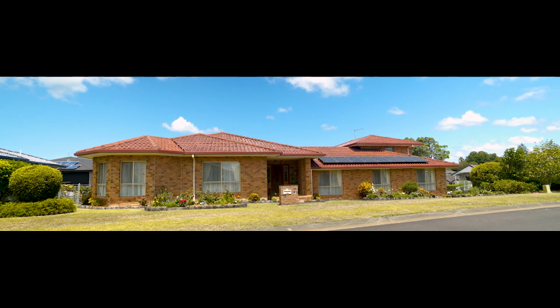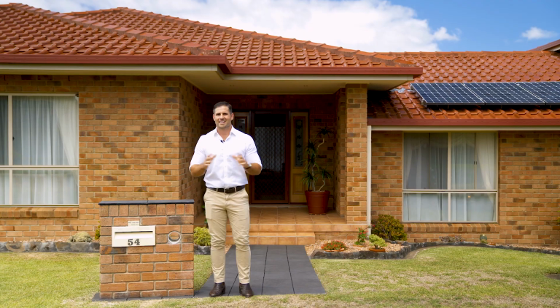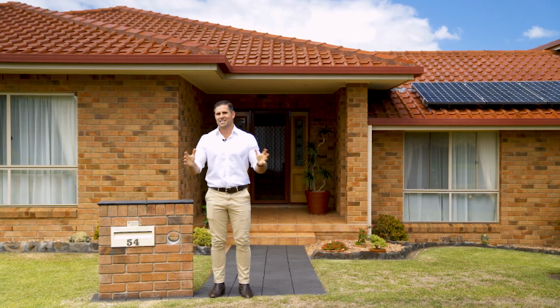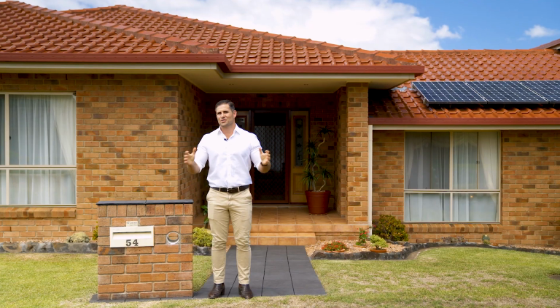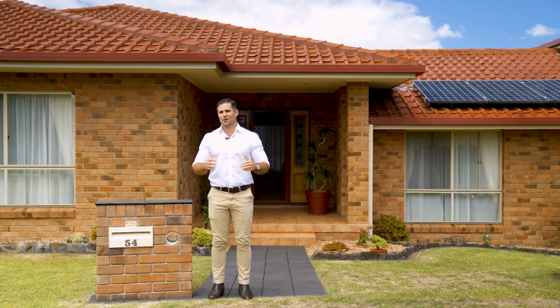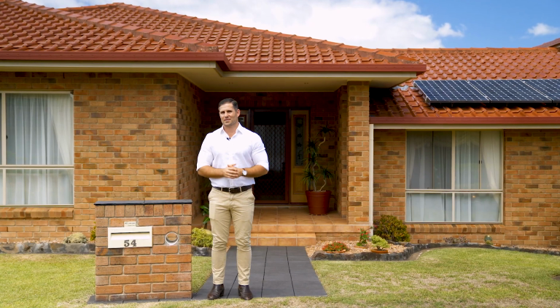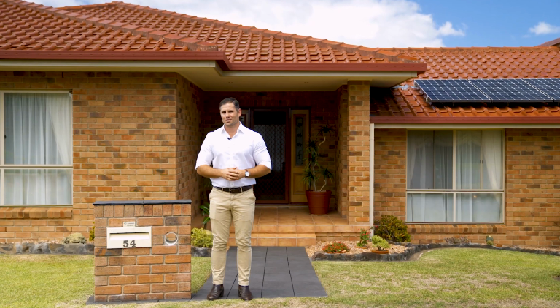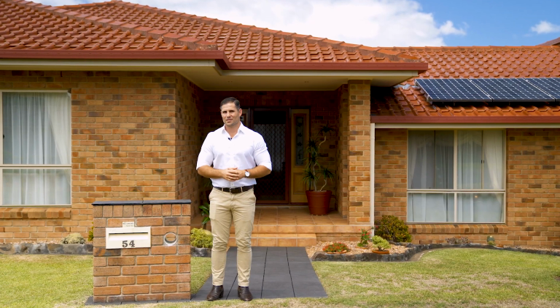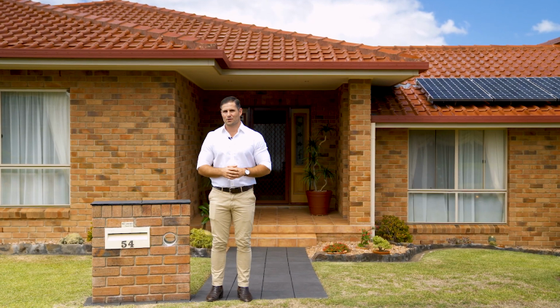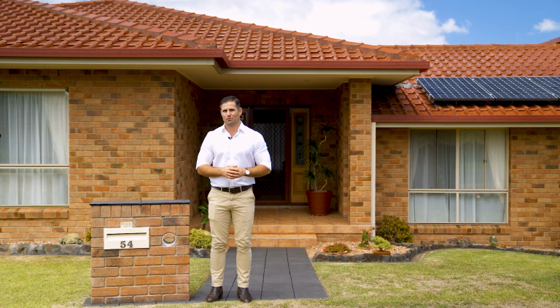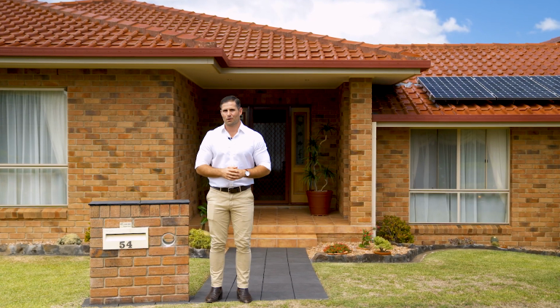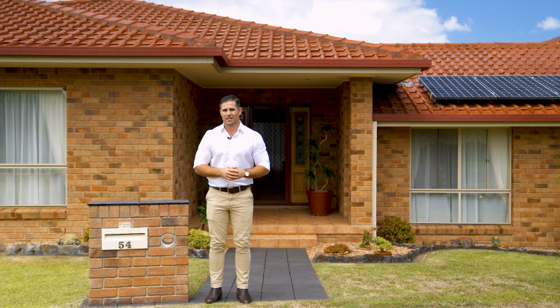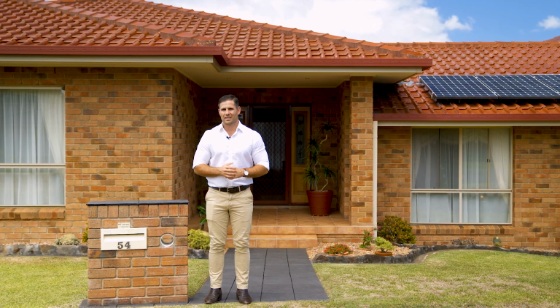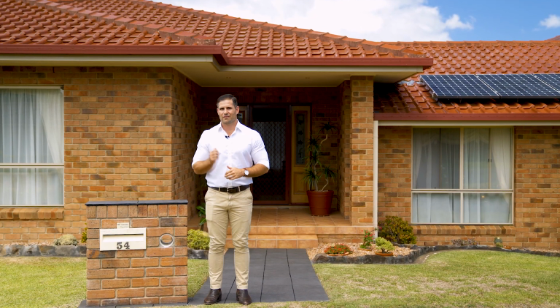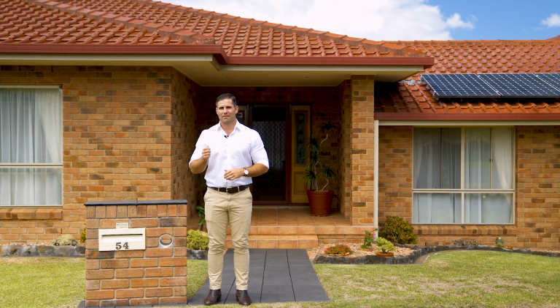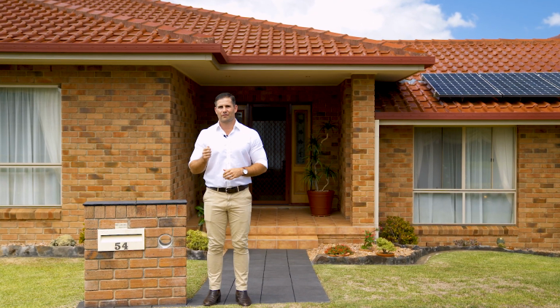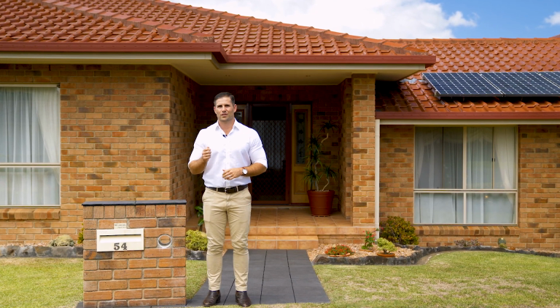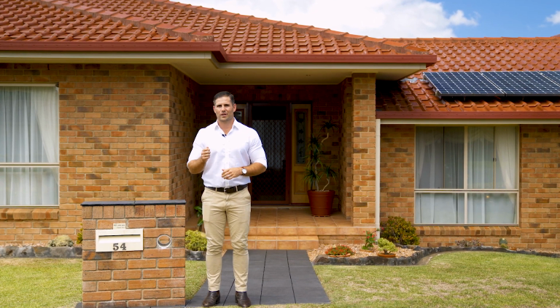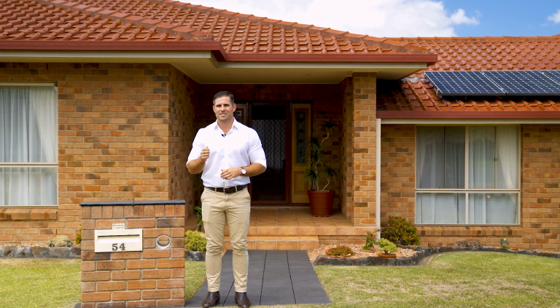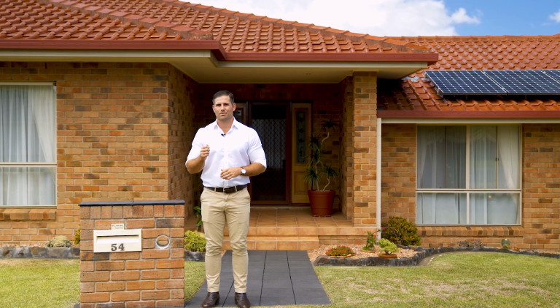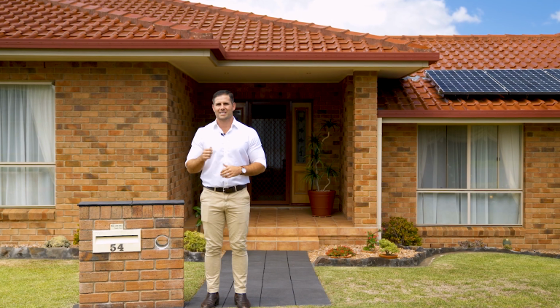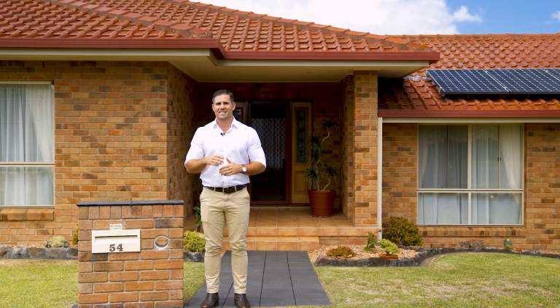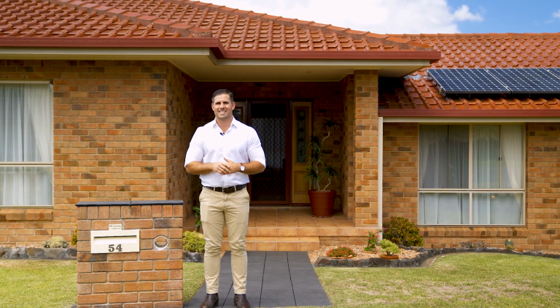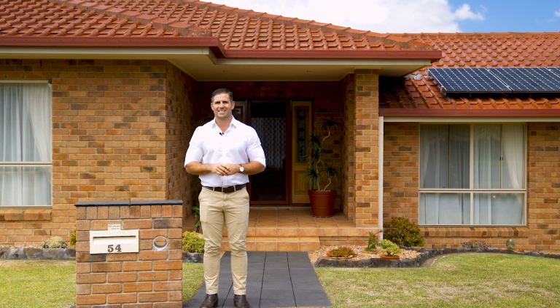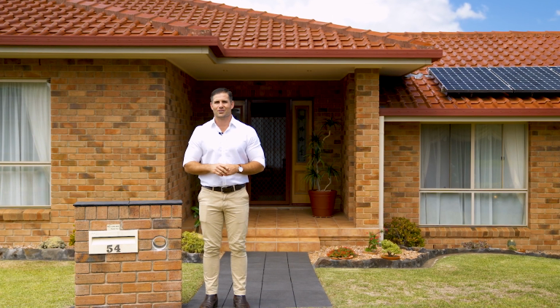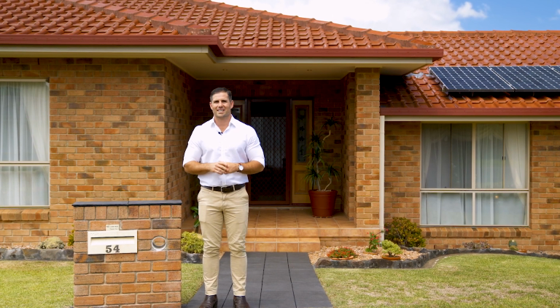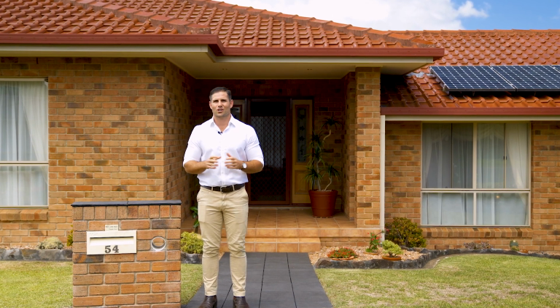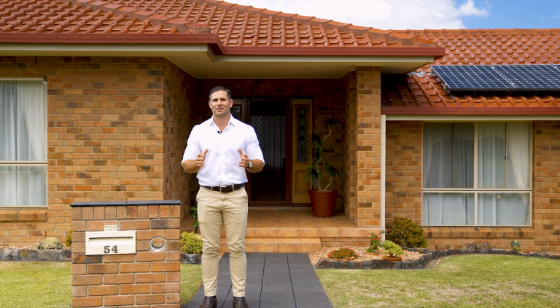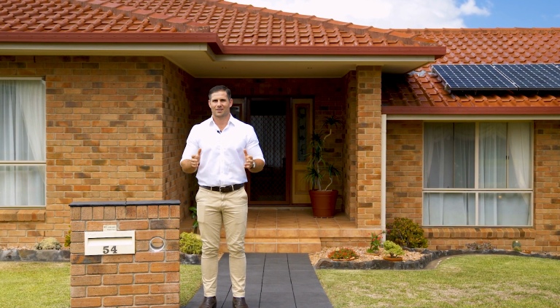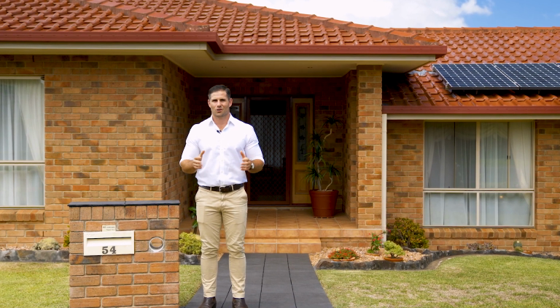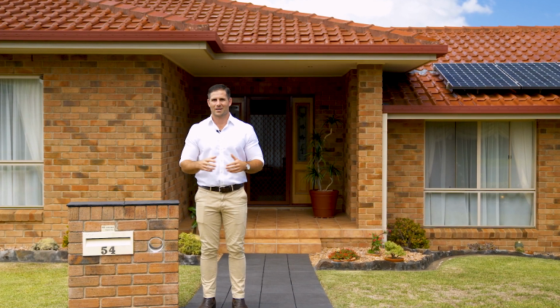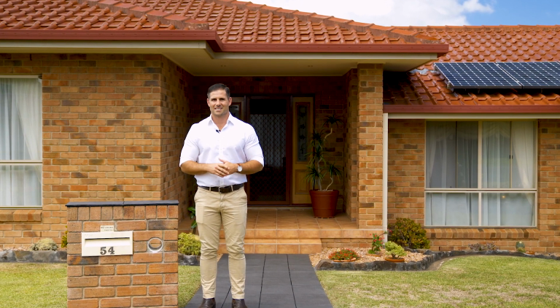Thanks for joining me on the tour of this beautiful property. If you have any further questions please don't hesitate to contact Kirby or myself.